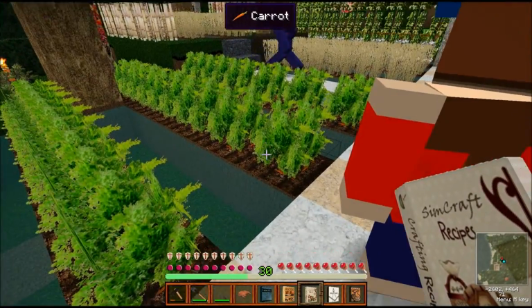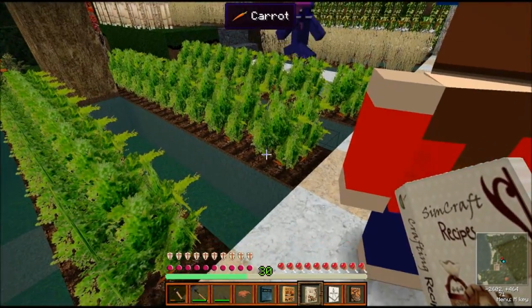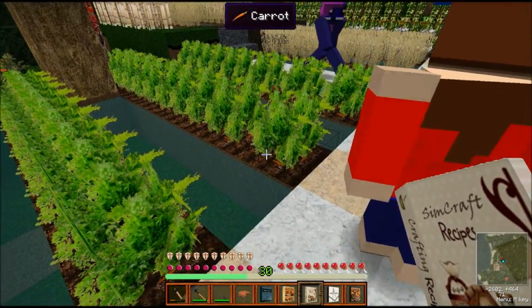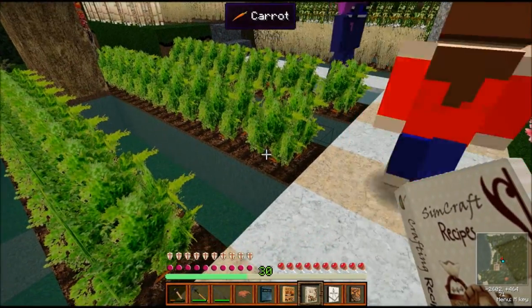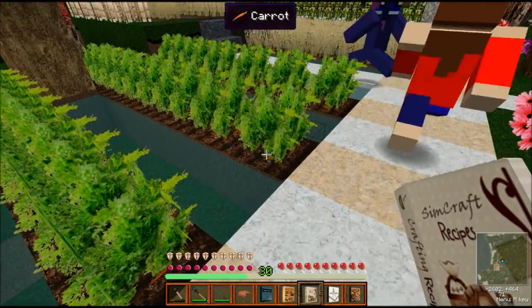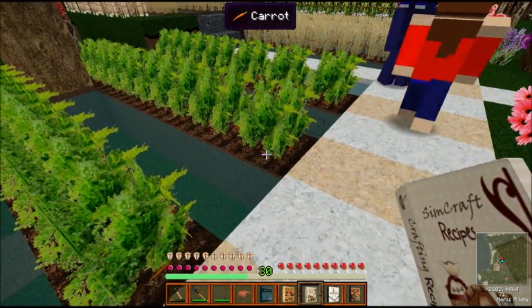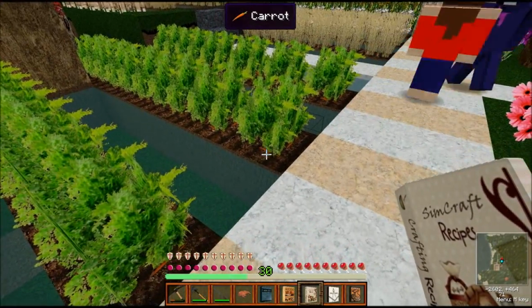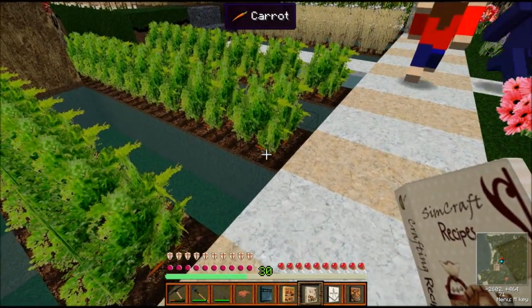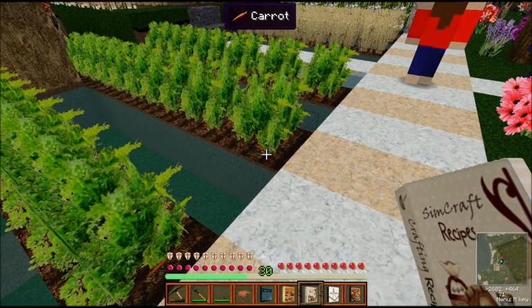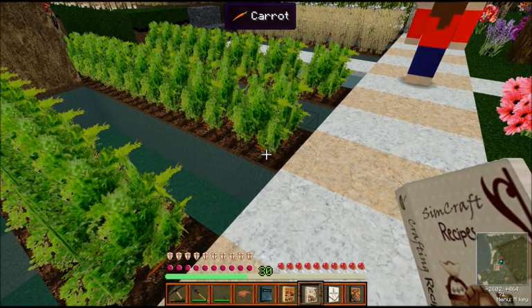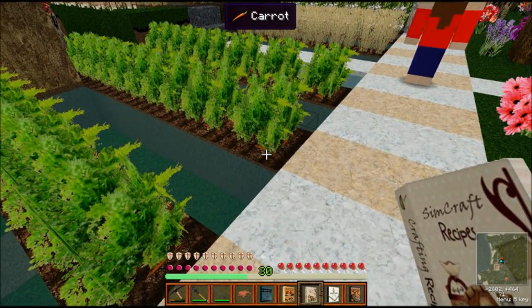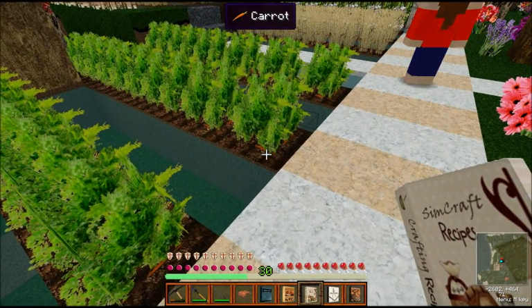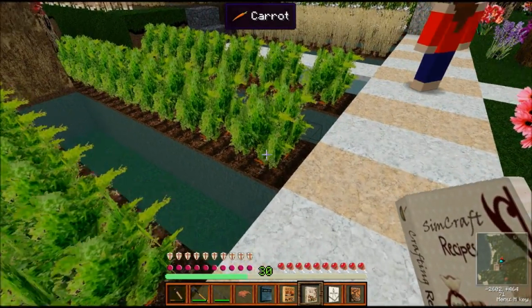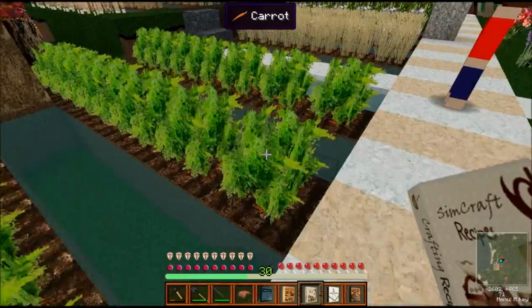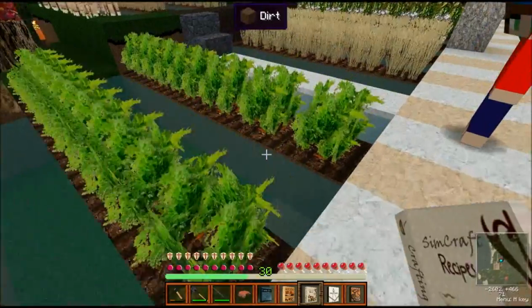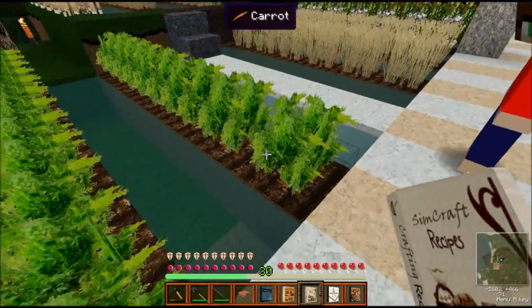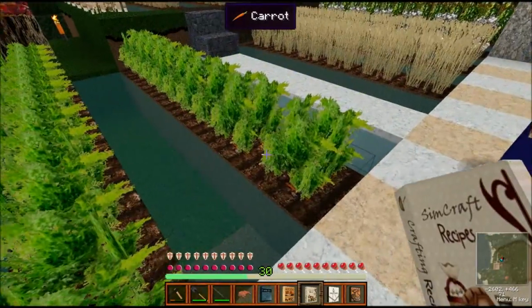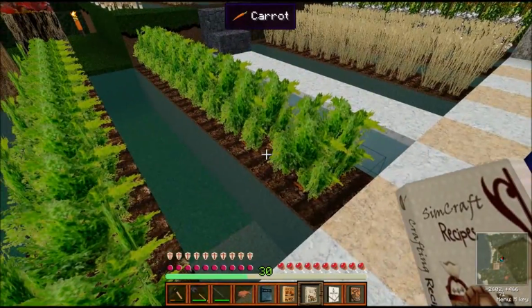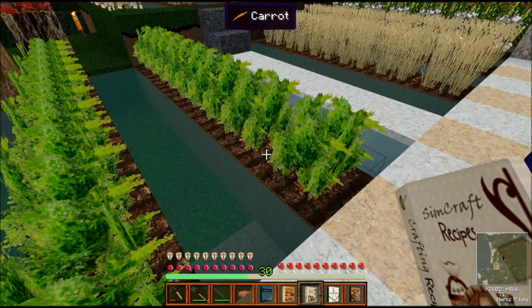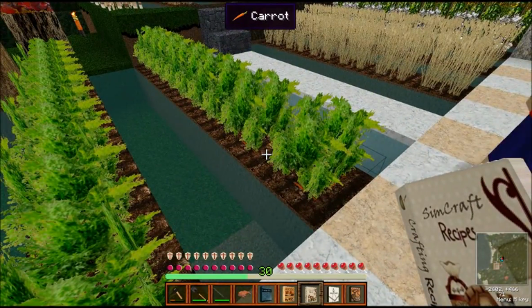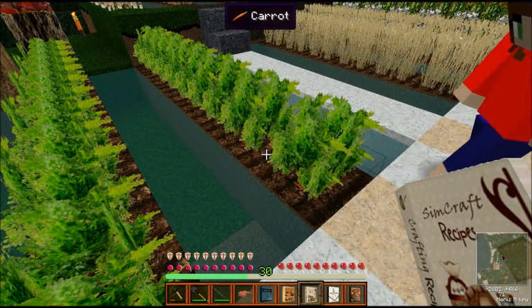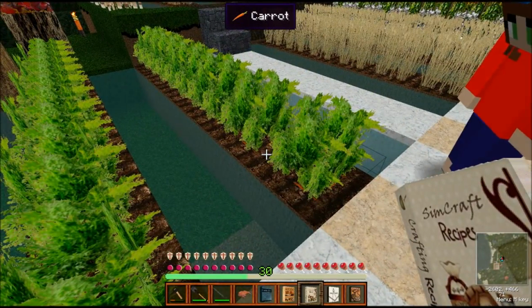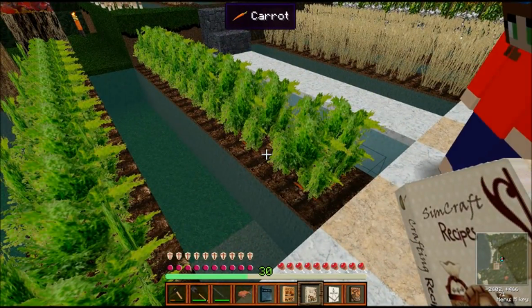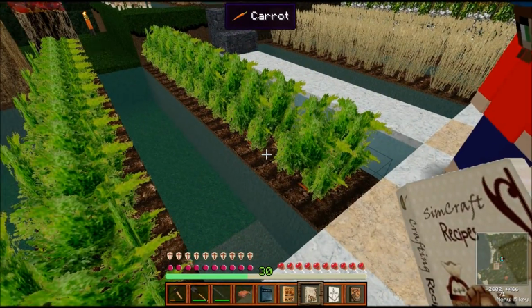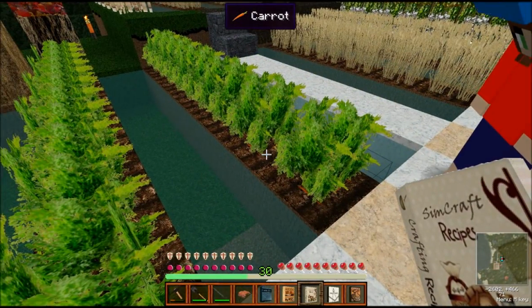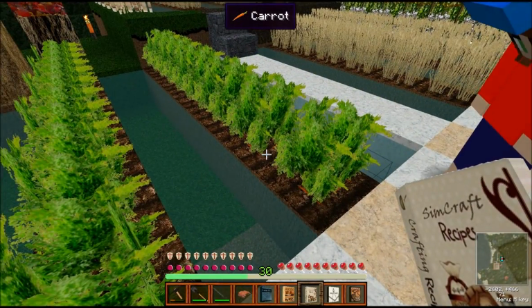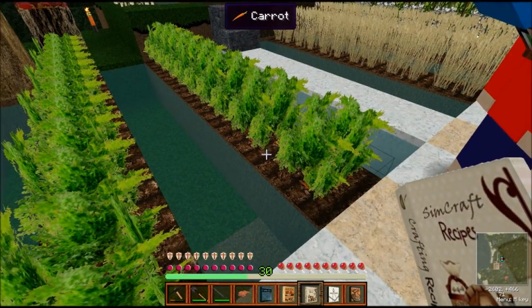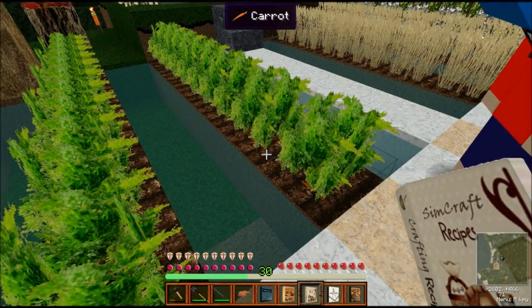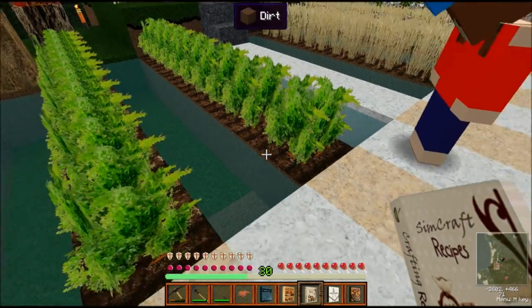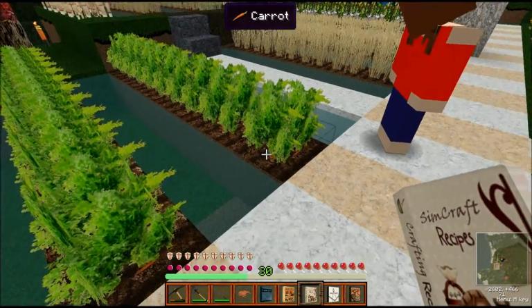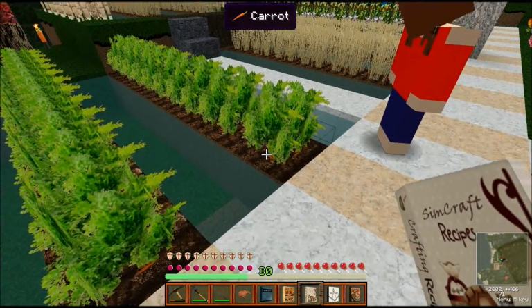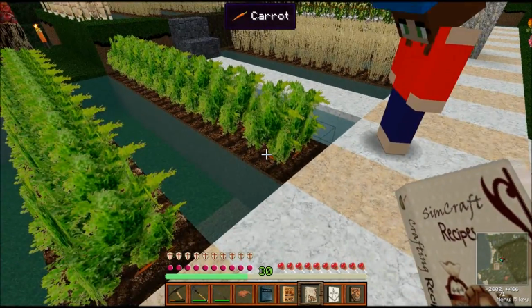You can actually see the carrots coming out of the ground right there — that's pretty cool. They're almost ready to harvest.